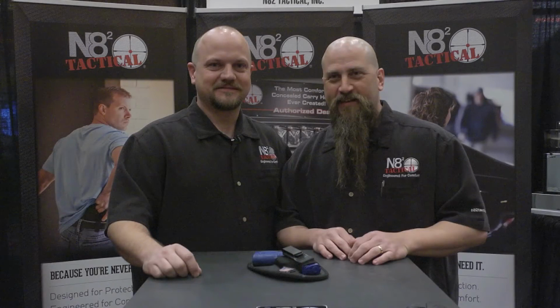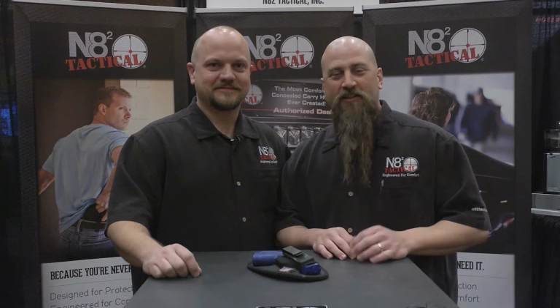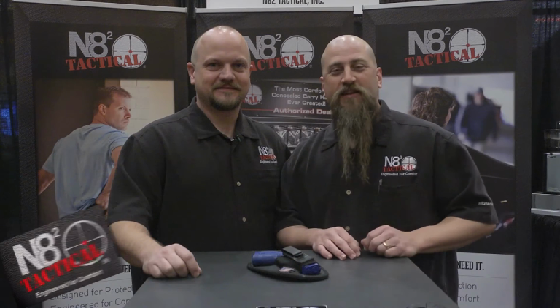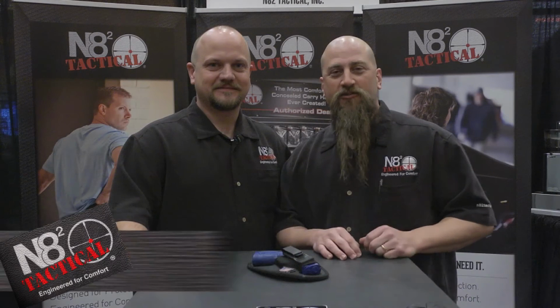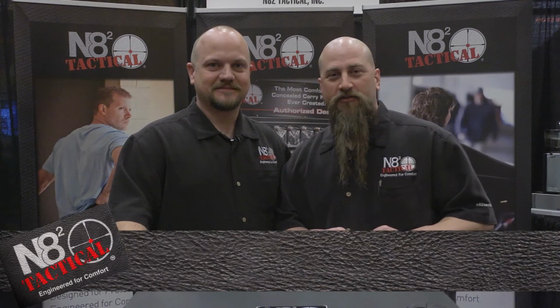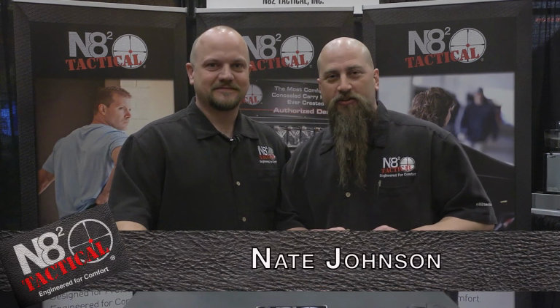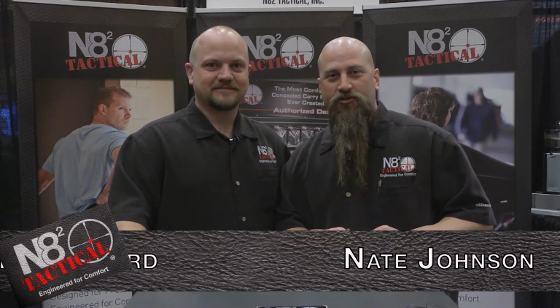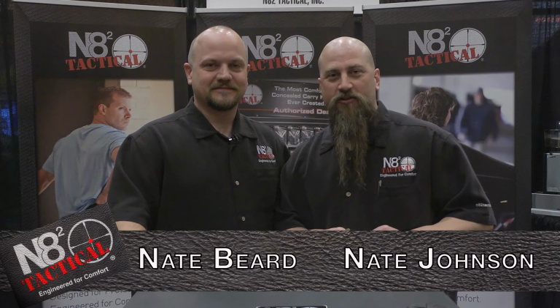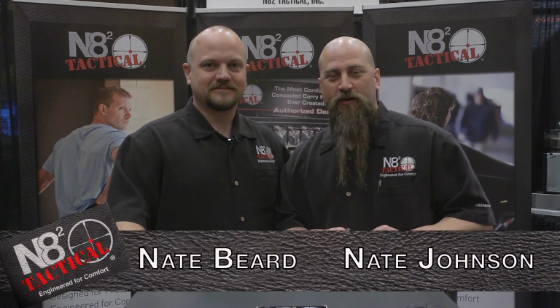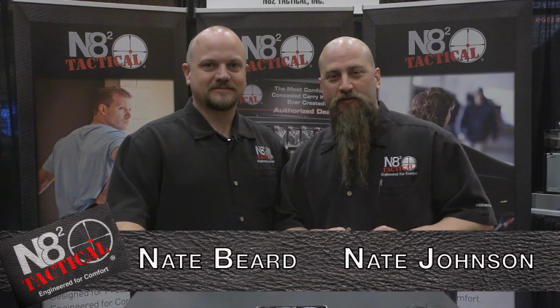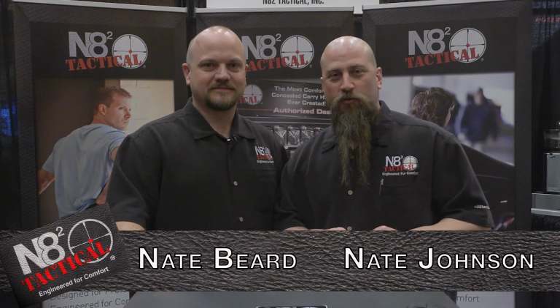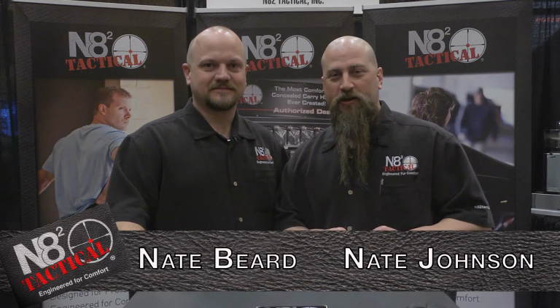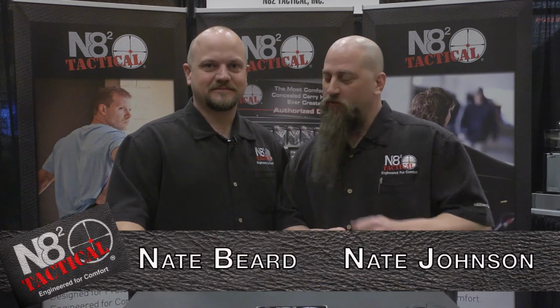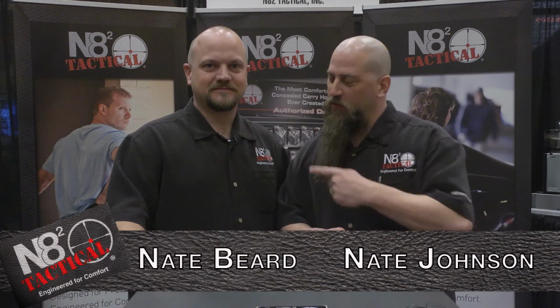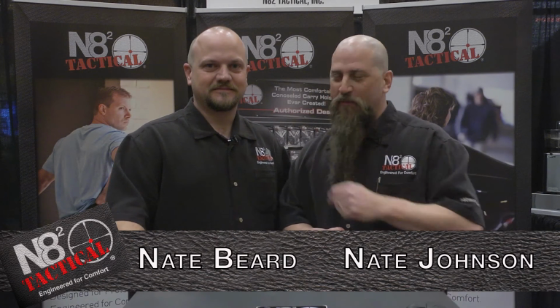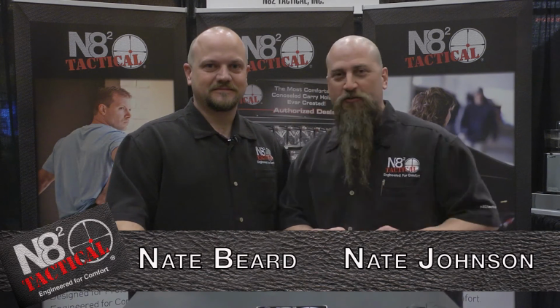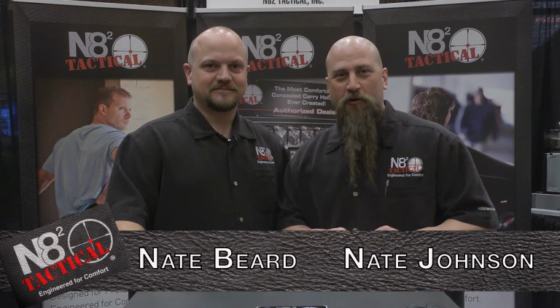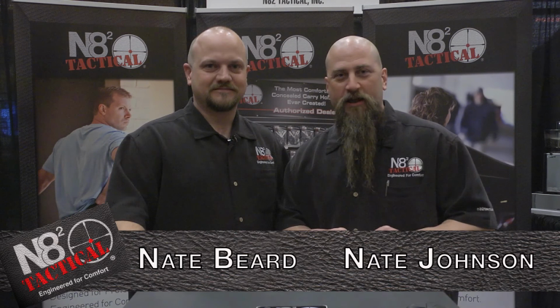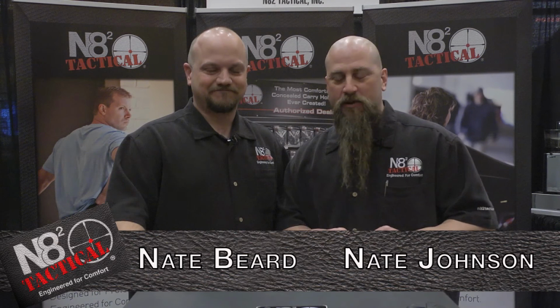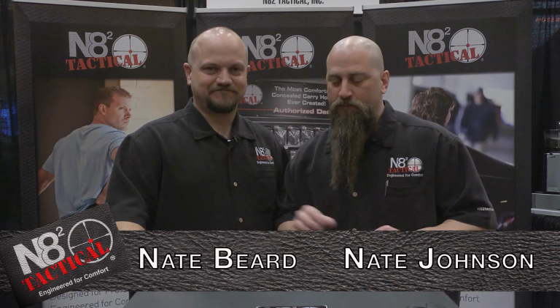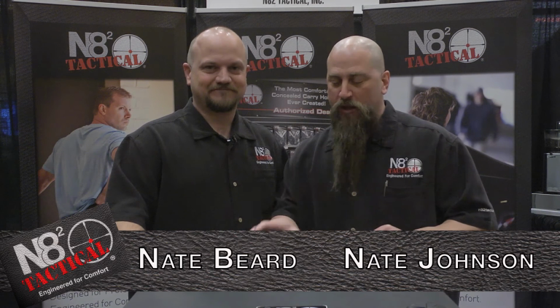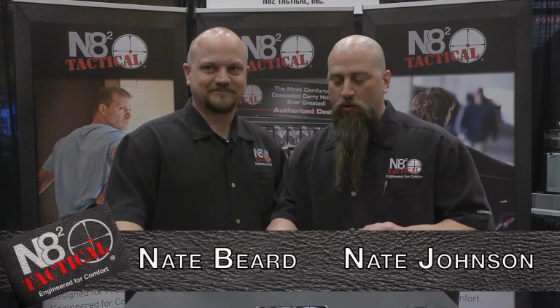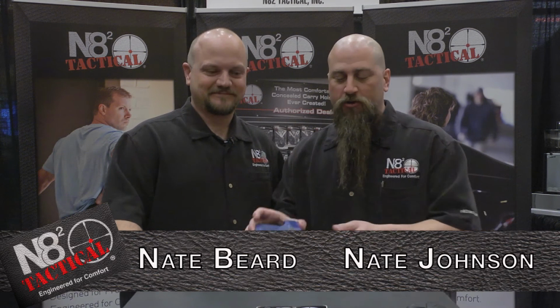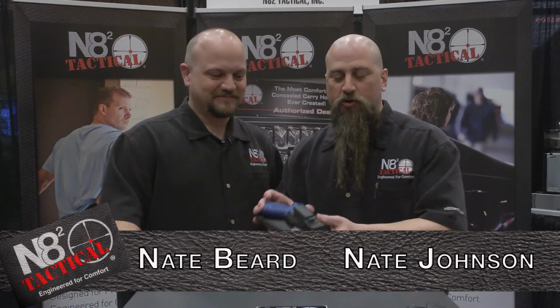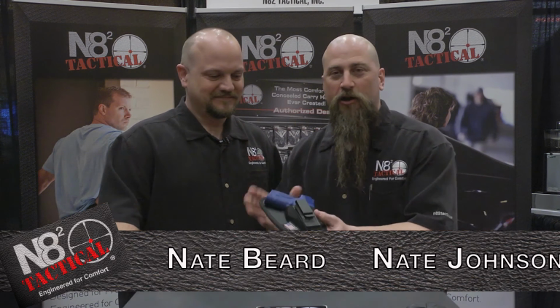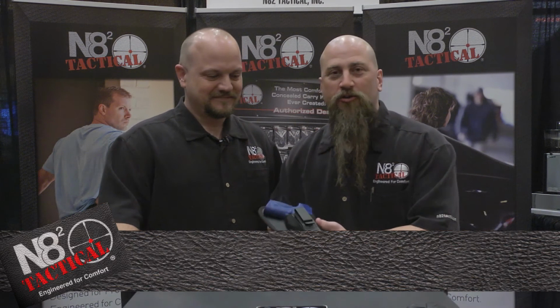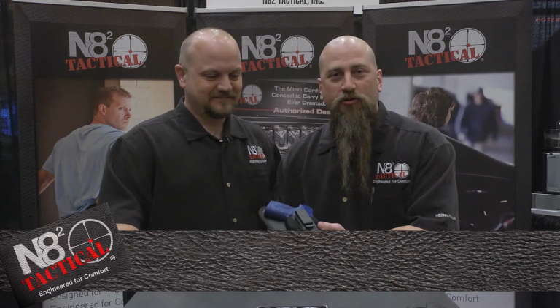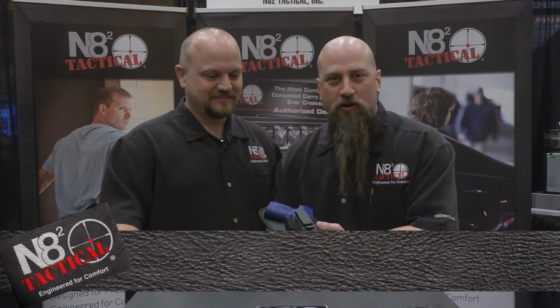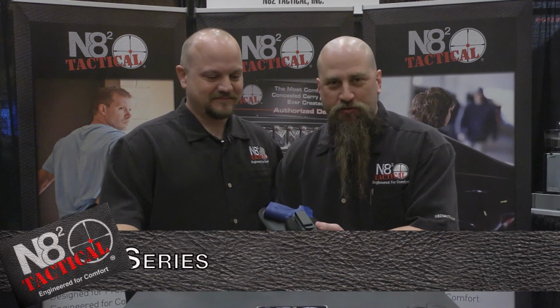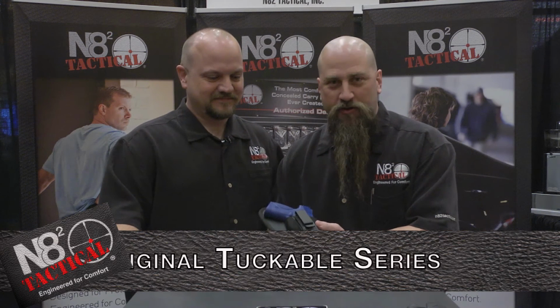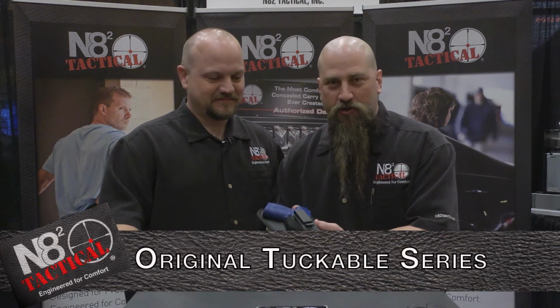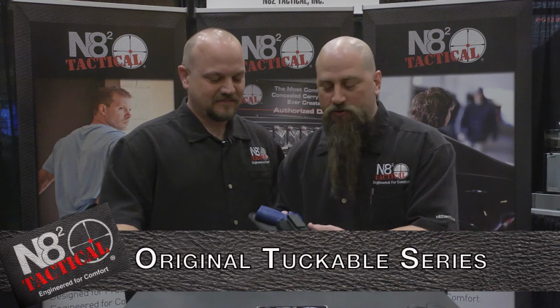Hi, this is Nate Johnson at SHOT 2014 with my business partner Nate Beard. I want to talk to you about our original Tuckable Series Holster.